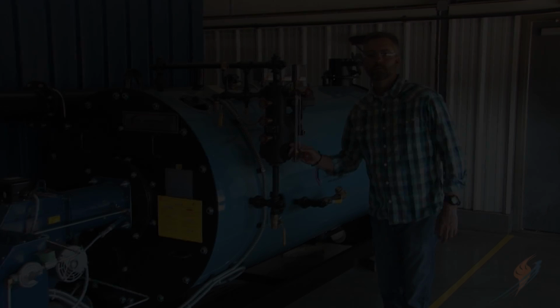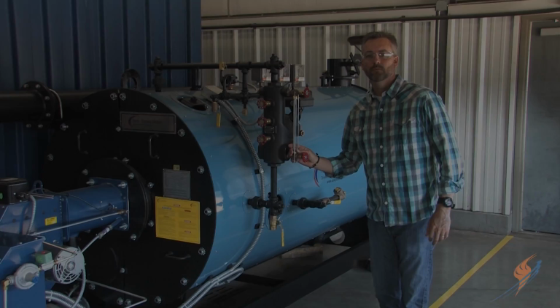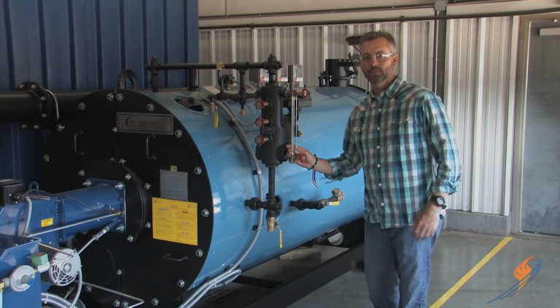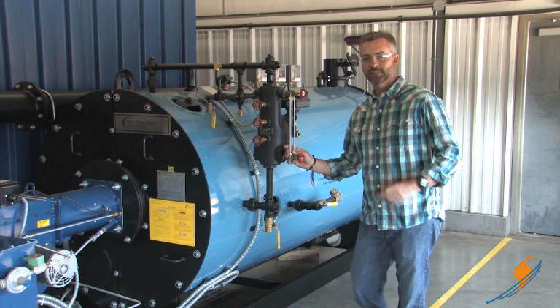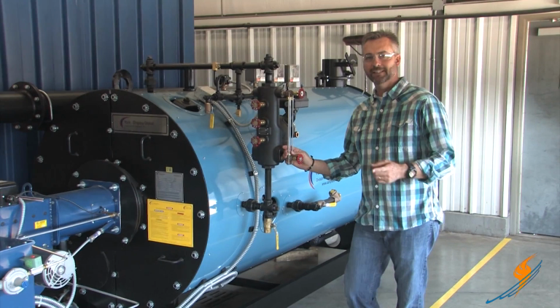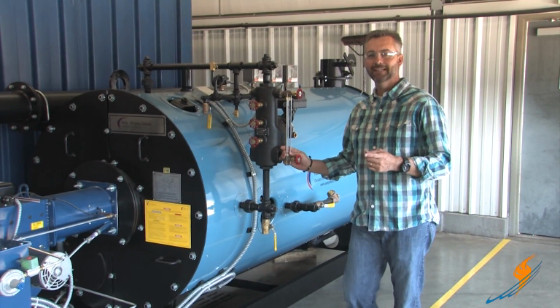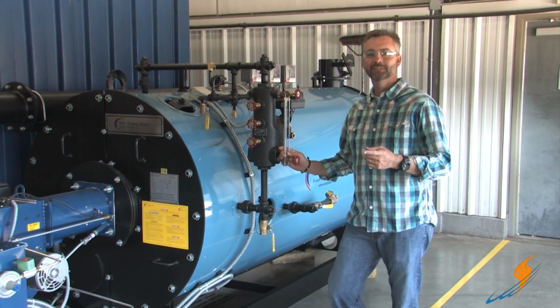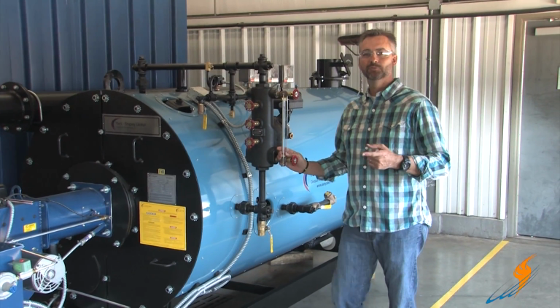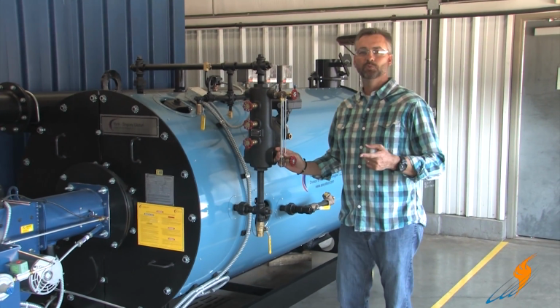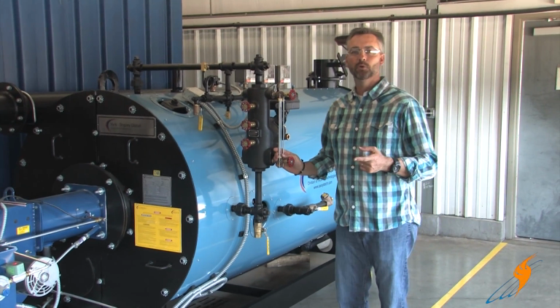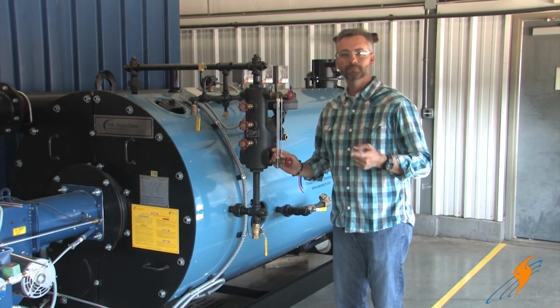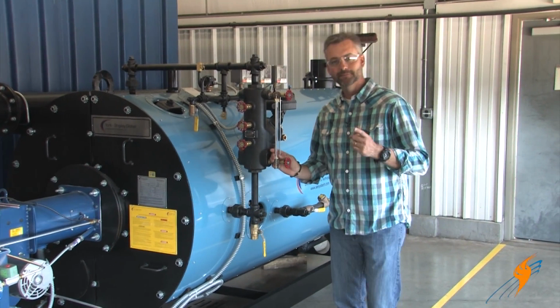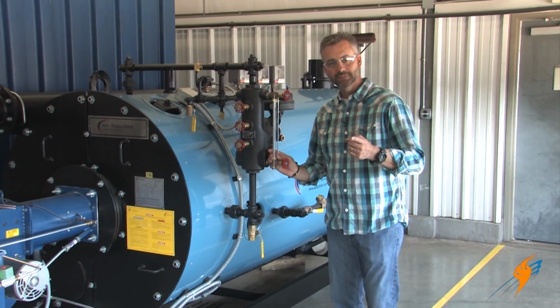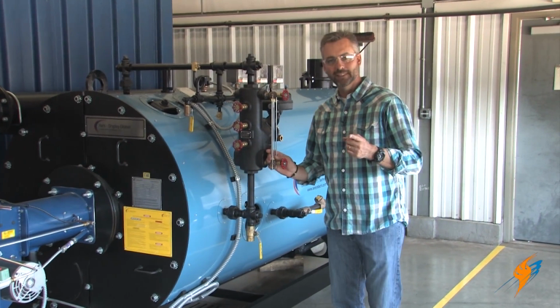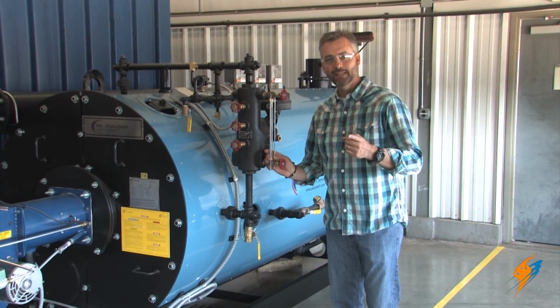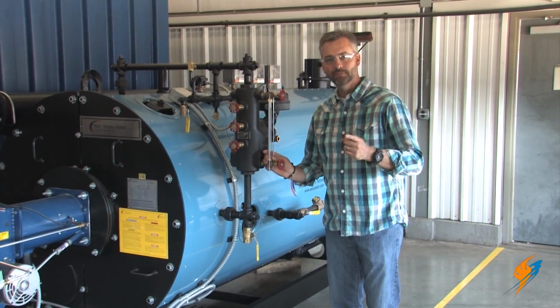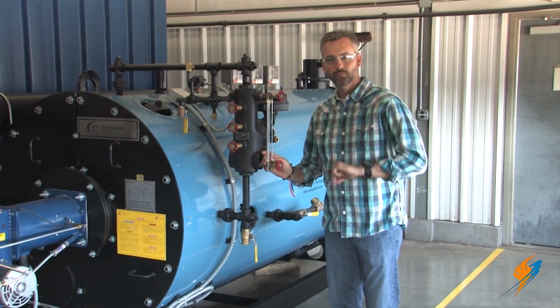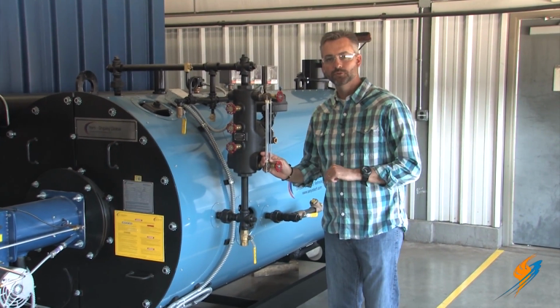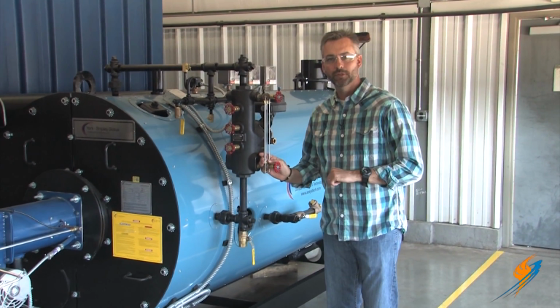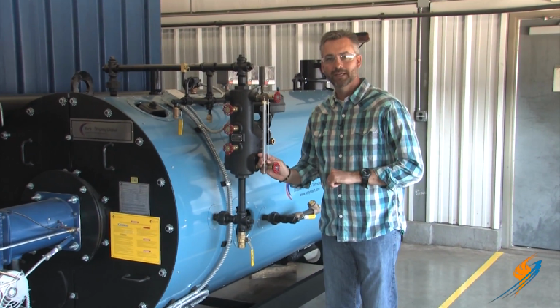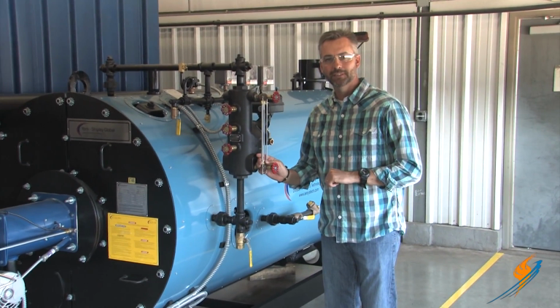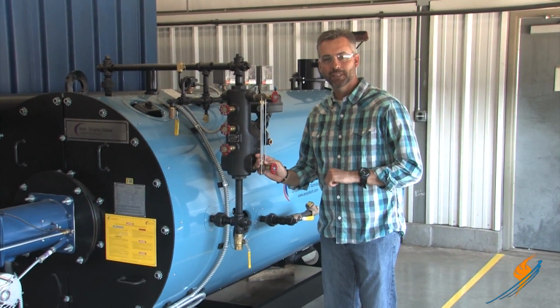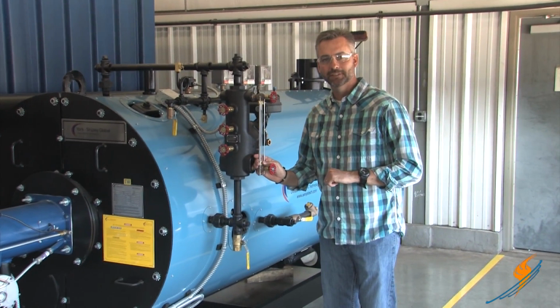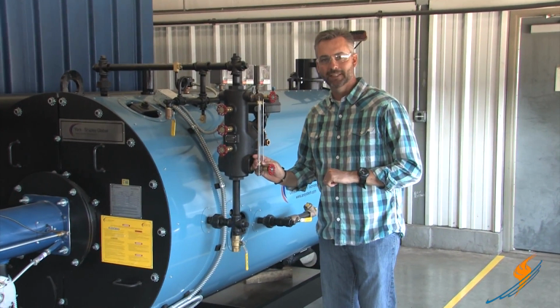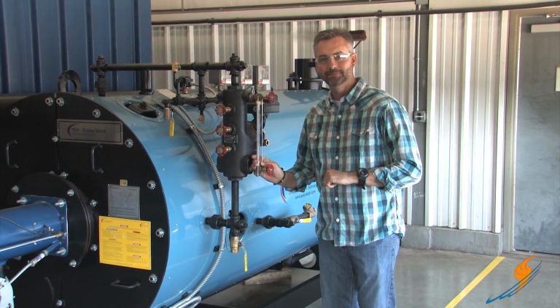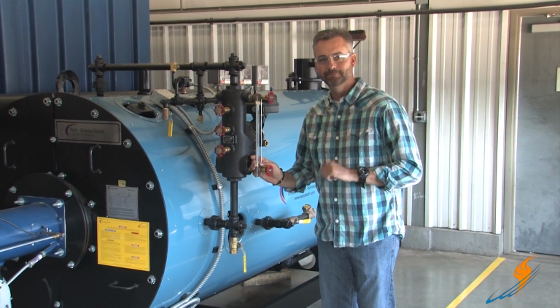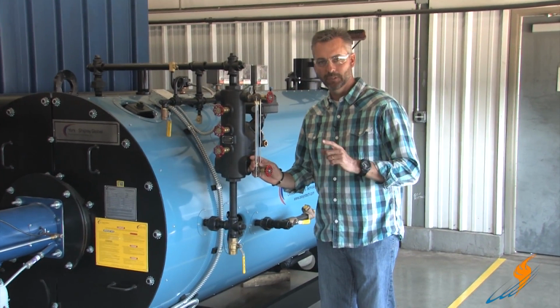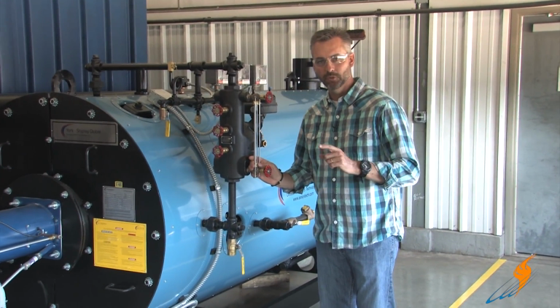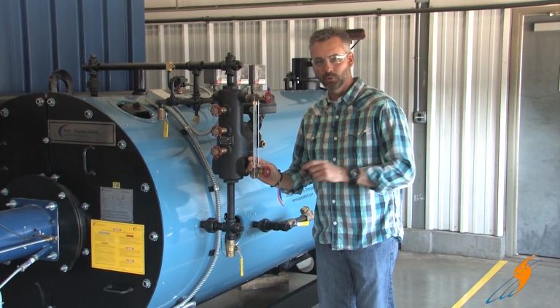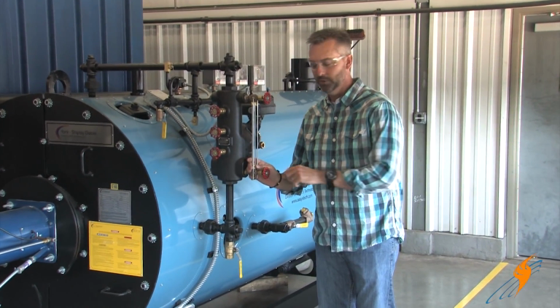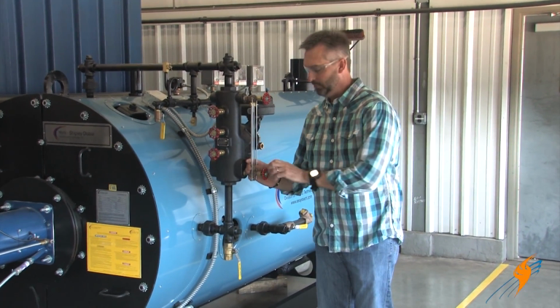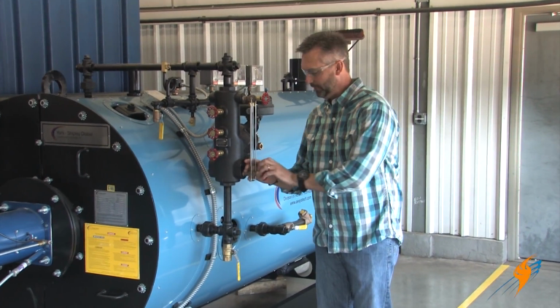Your sight glass is broke. Today we'll show you how to change that on the Boiling Point.